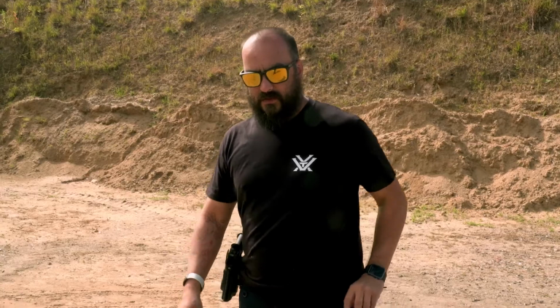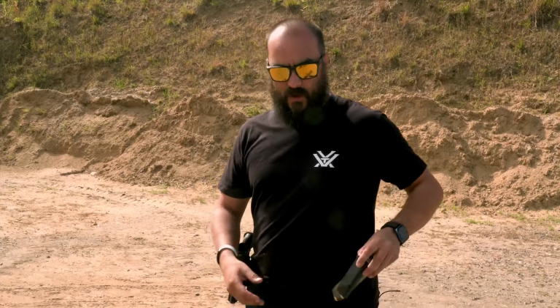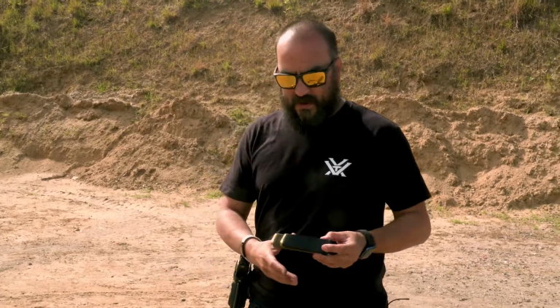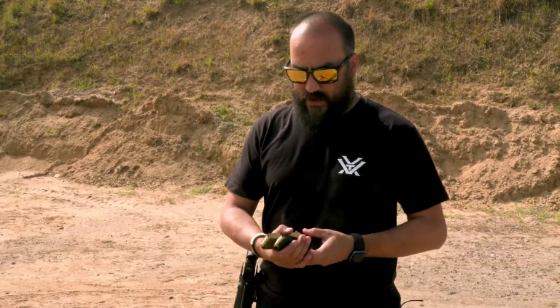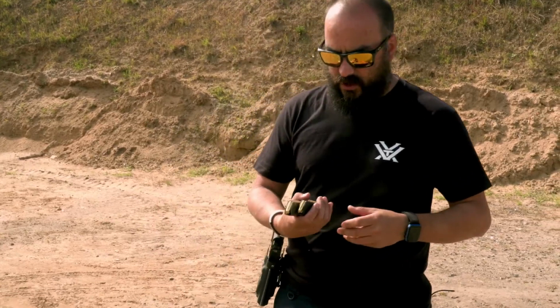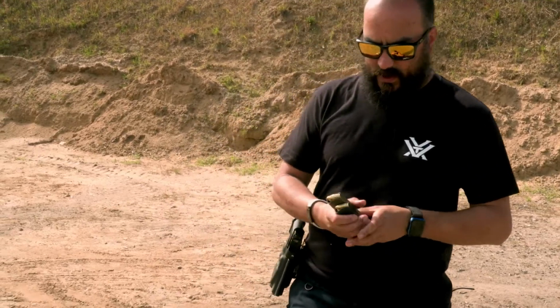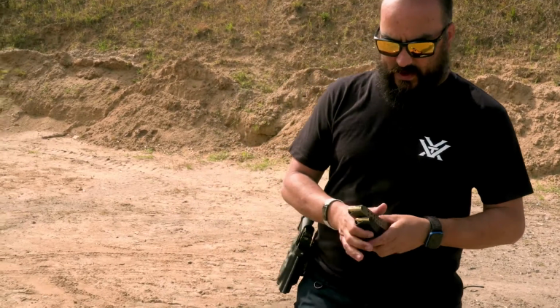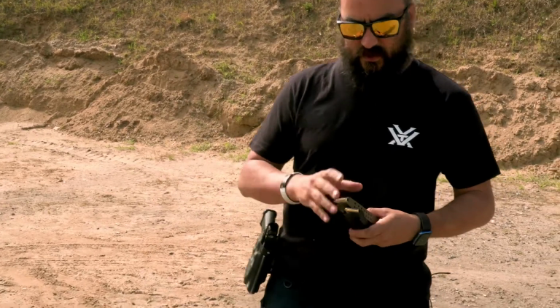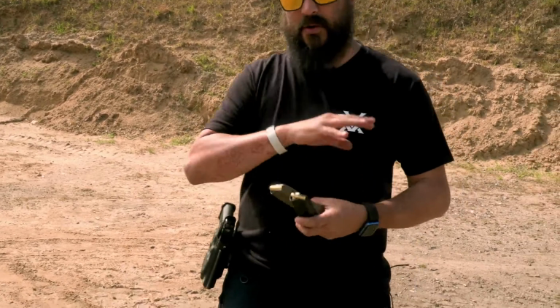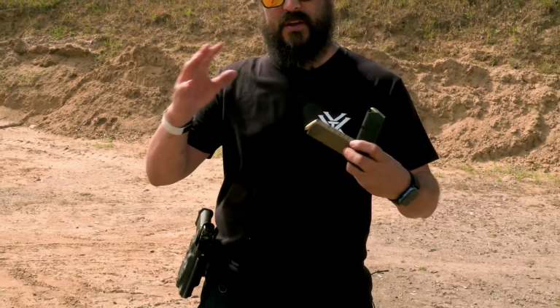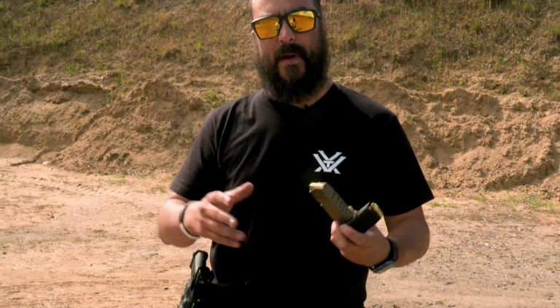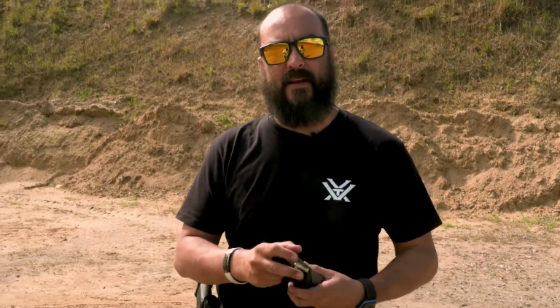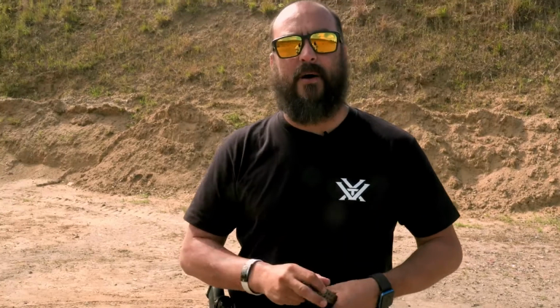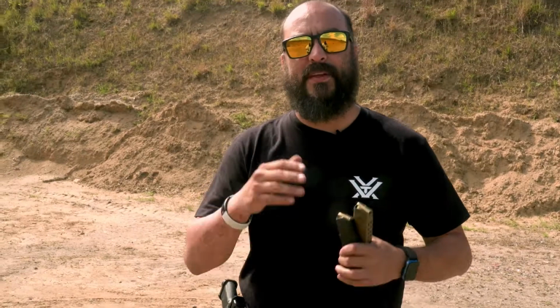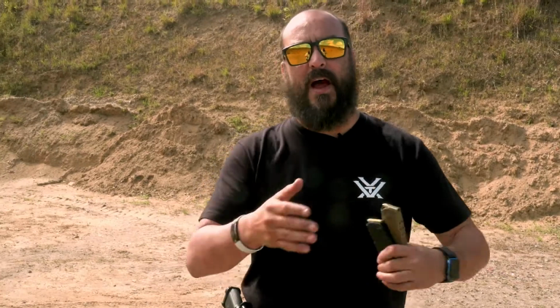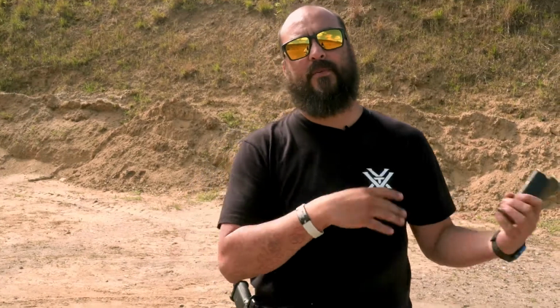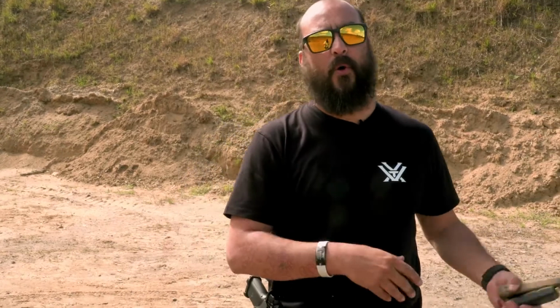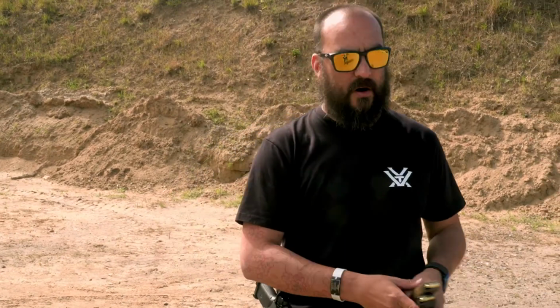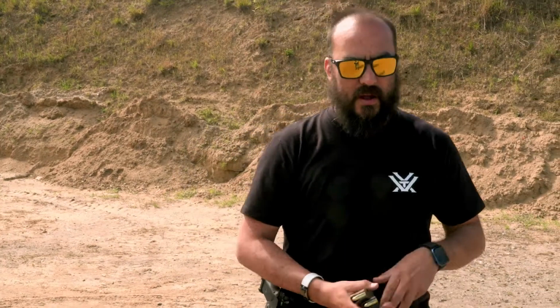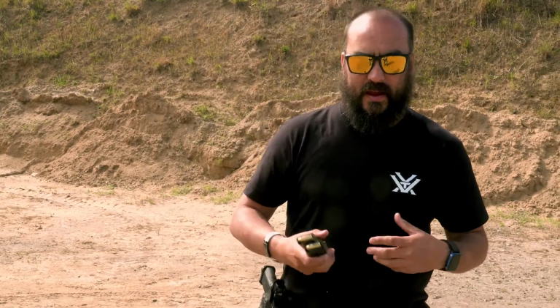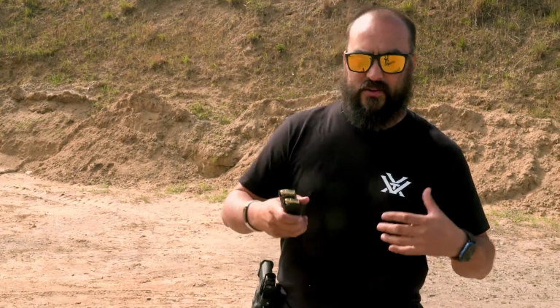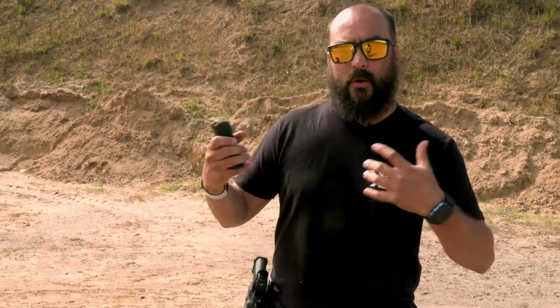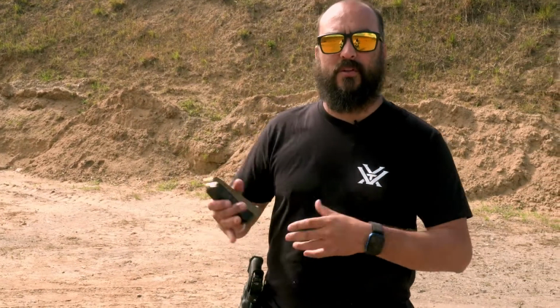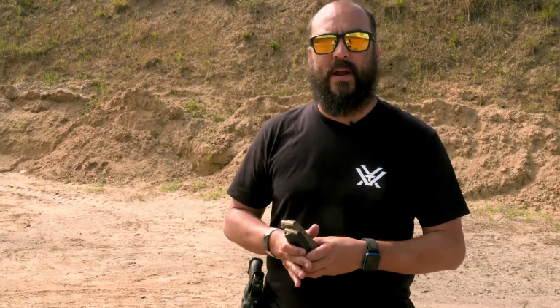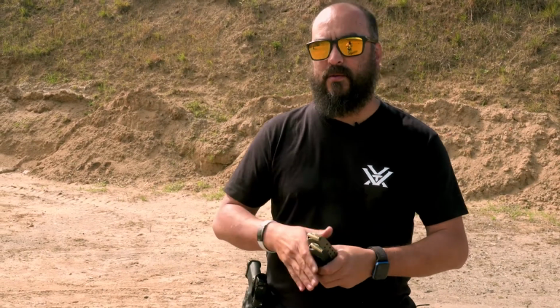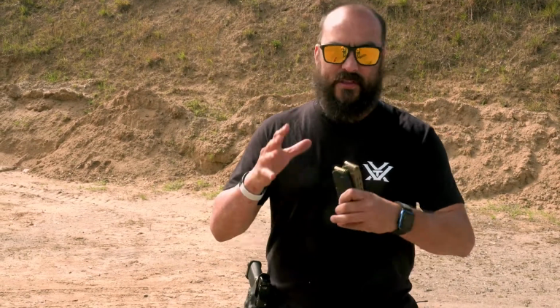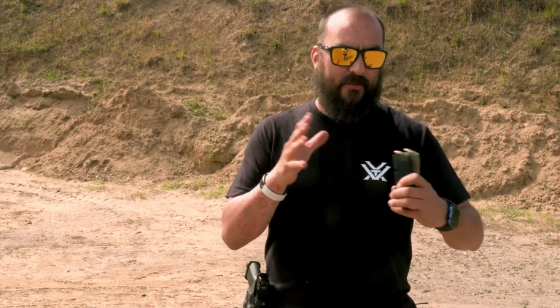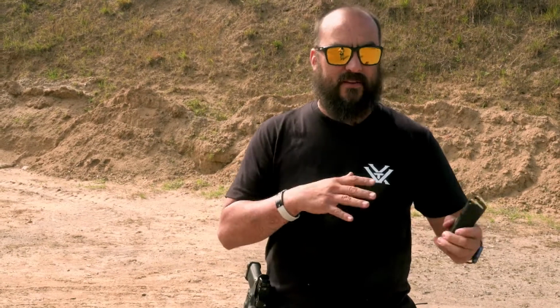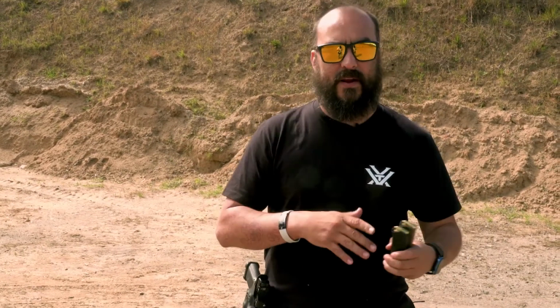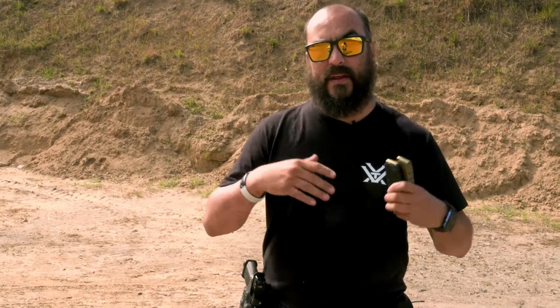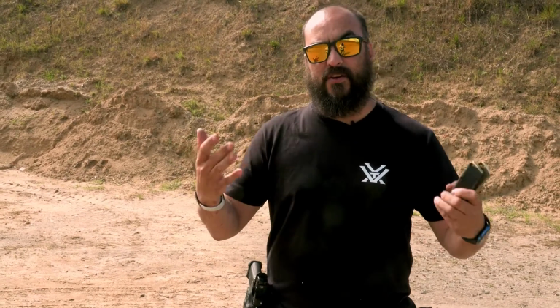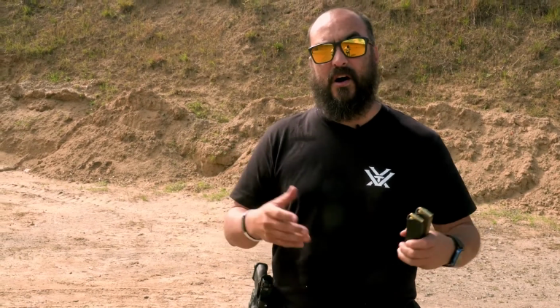One thing you can do is load all your mags up the night before, show up to the range, and when those mags are empty you're done.